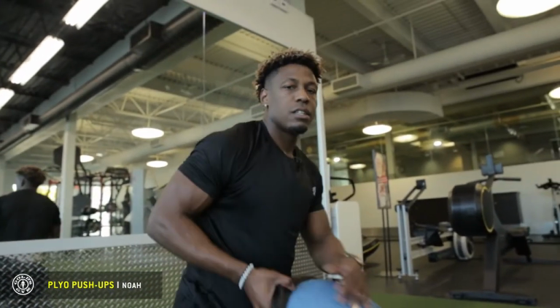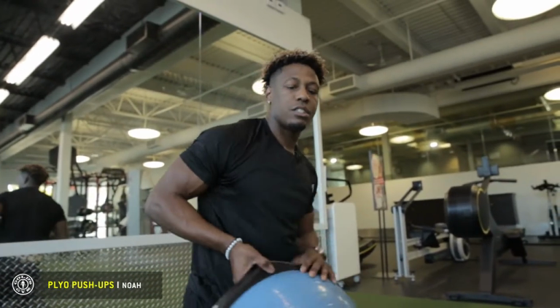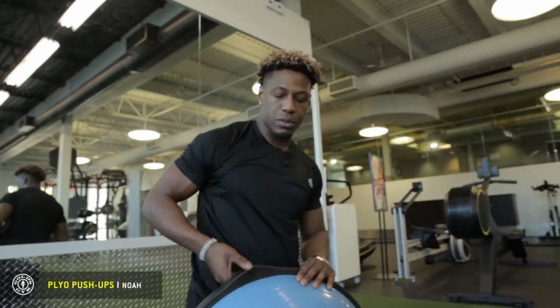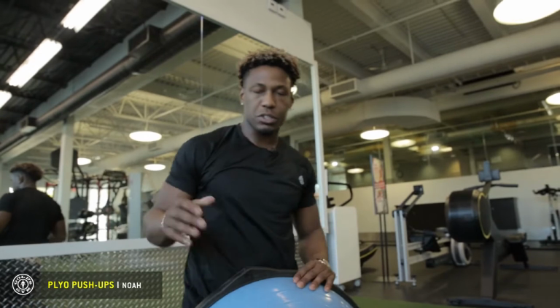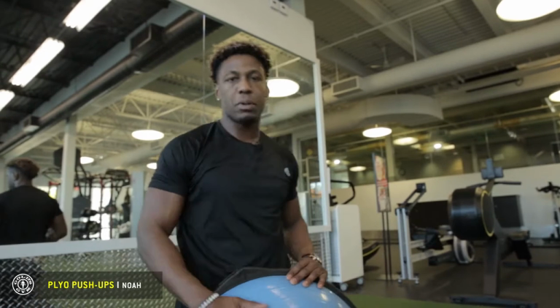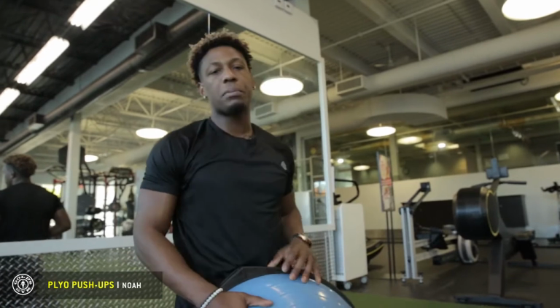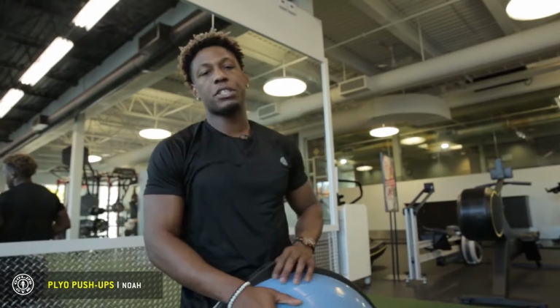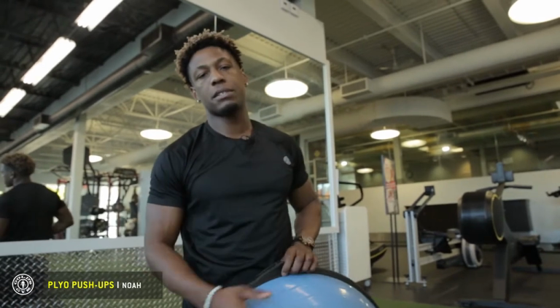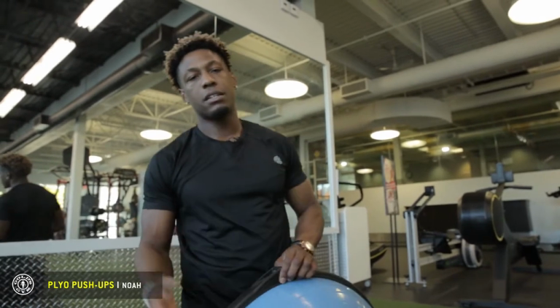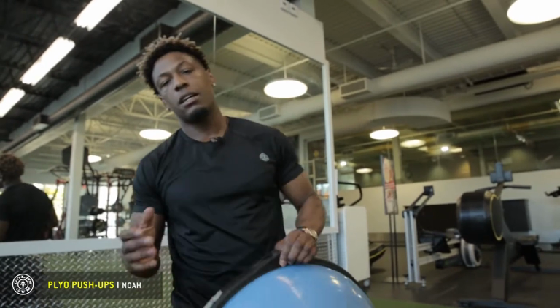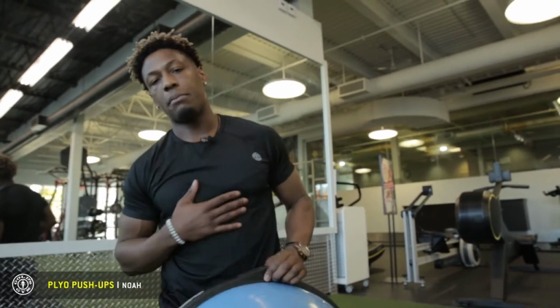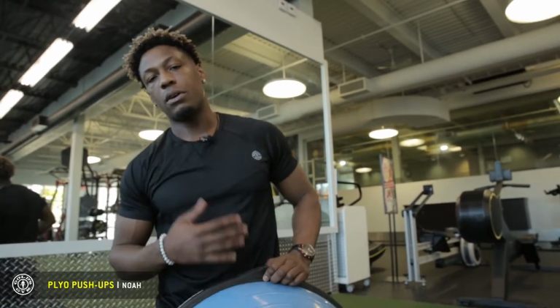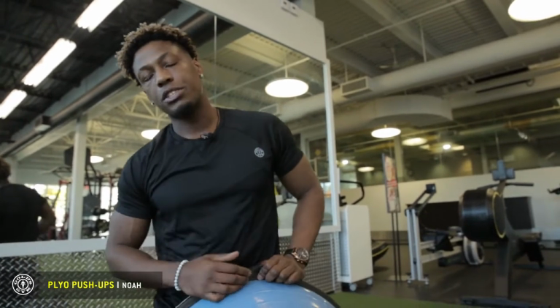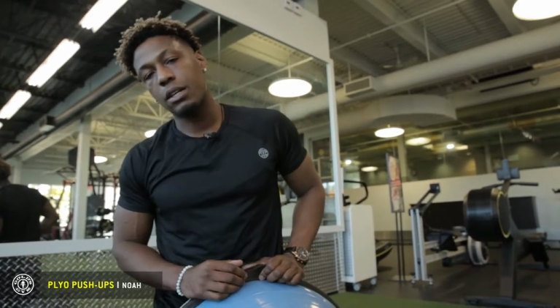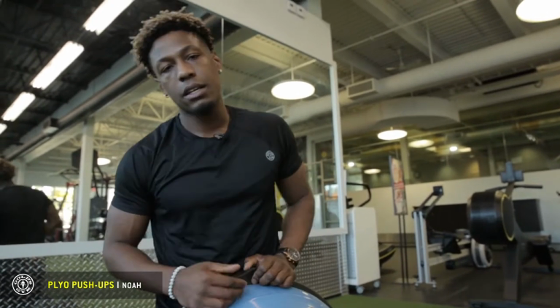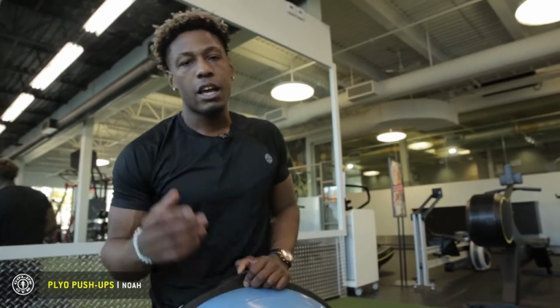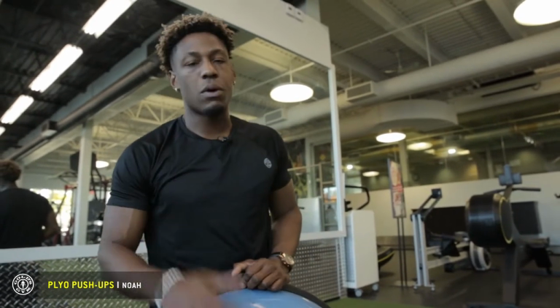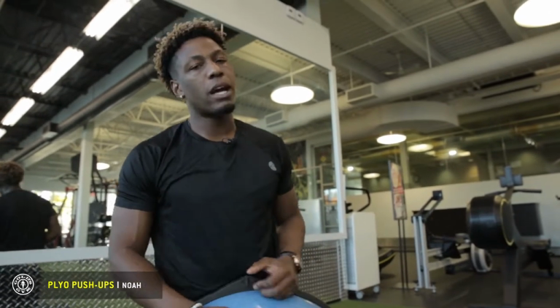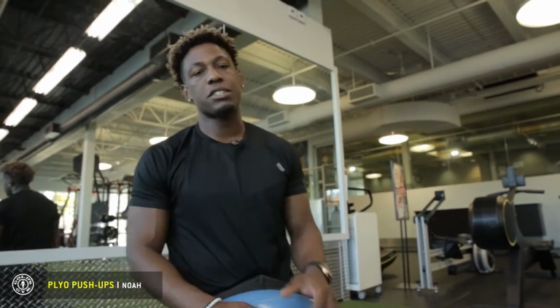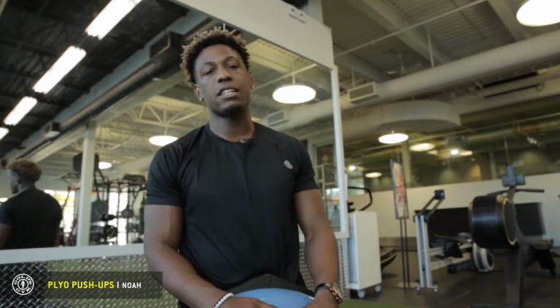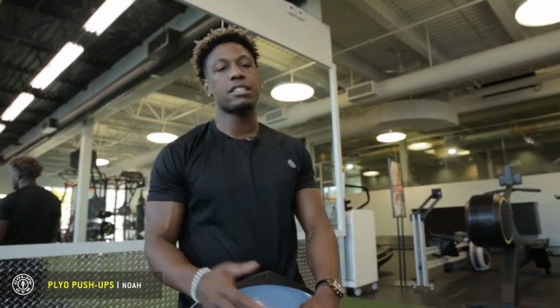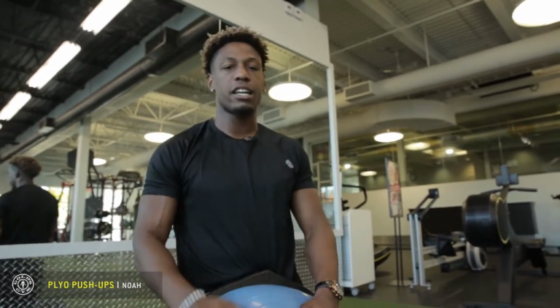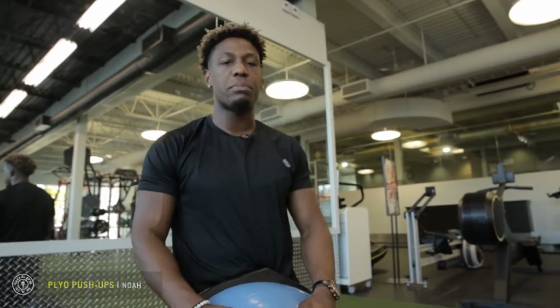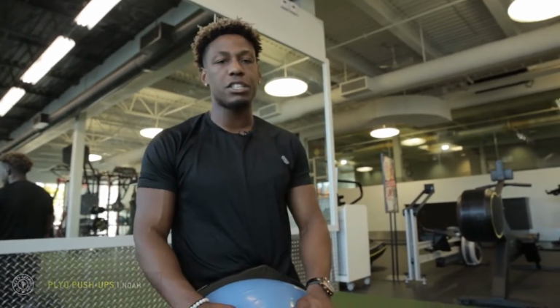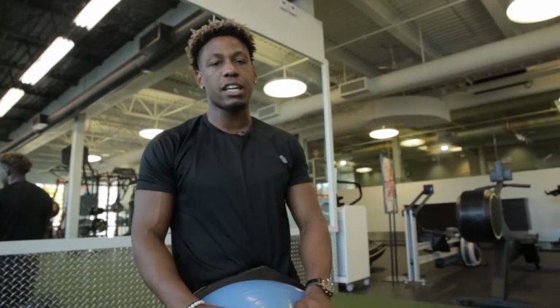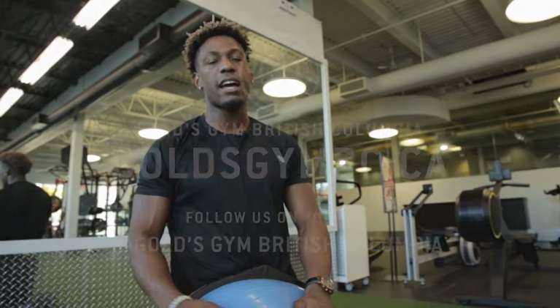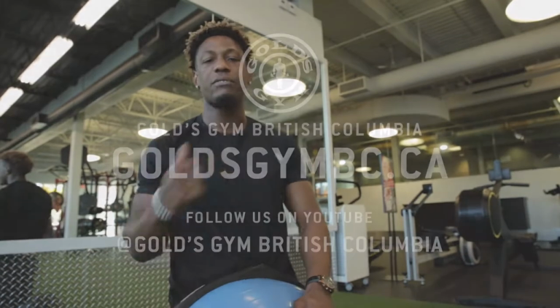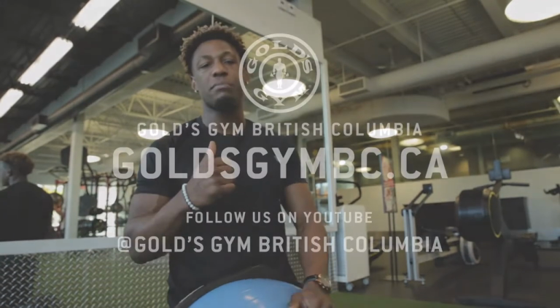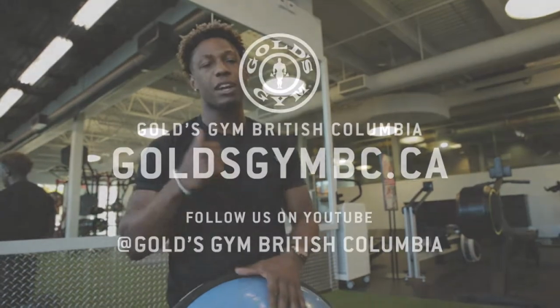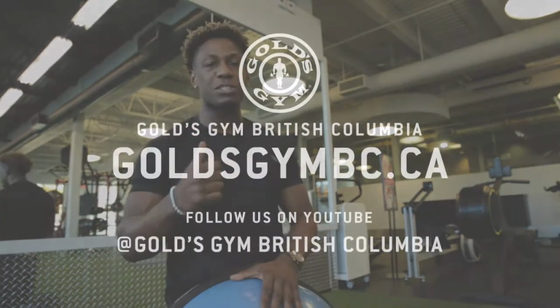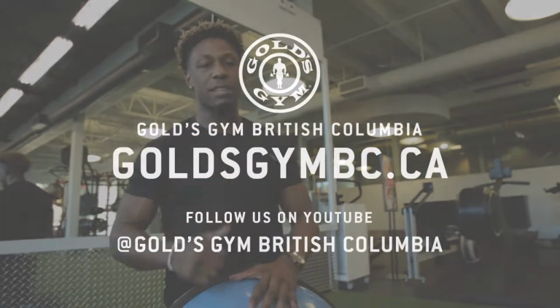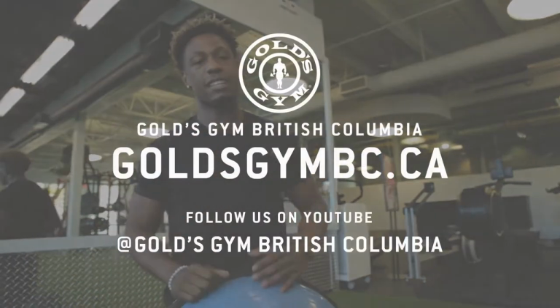So those are our plyo push-ups. I'm Noah Usherwood — if you want more exercises to kick your butt just like that, come visit me at Gold's Gym Langley.